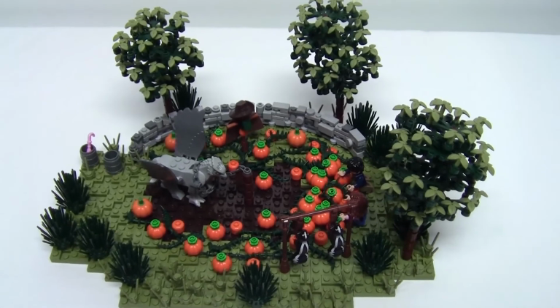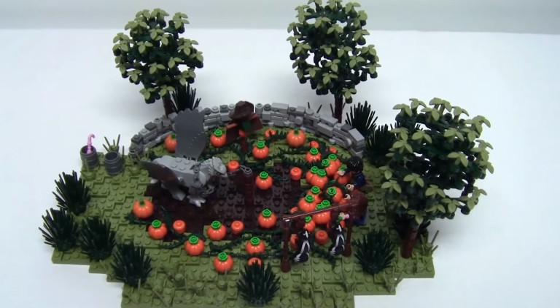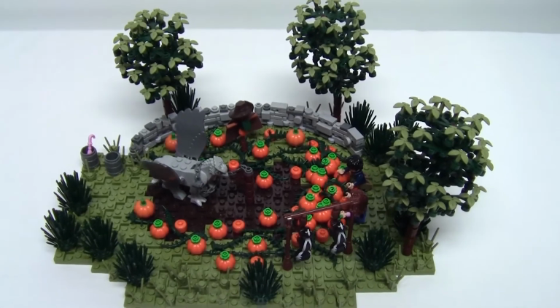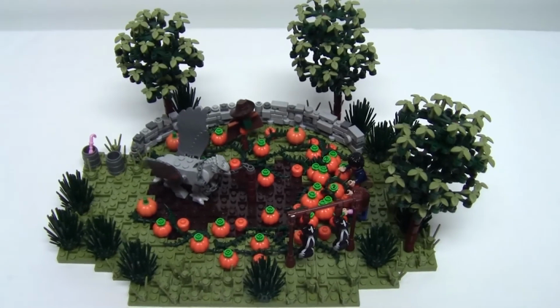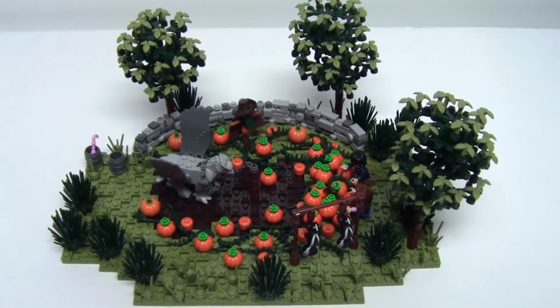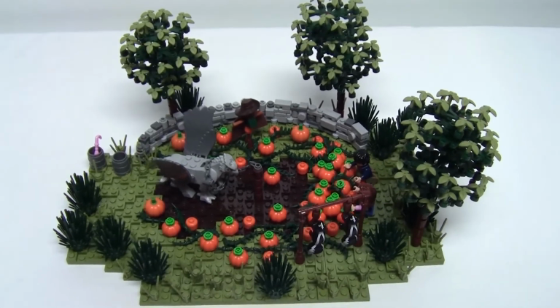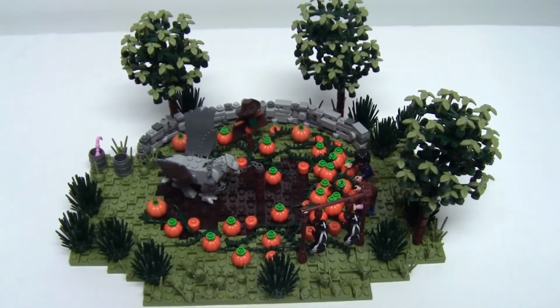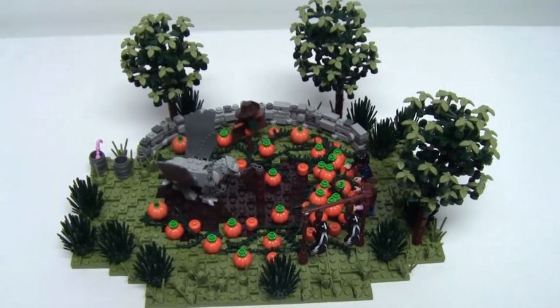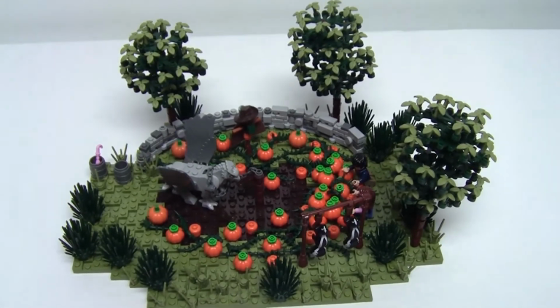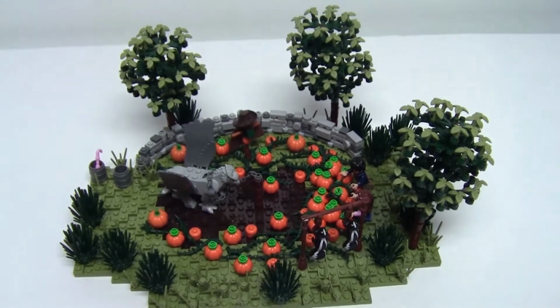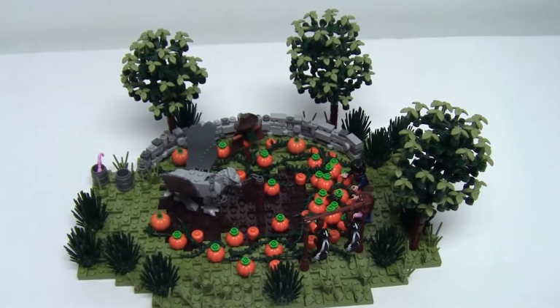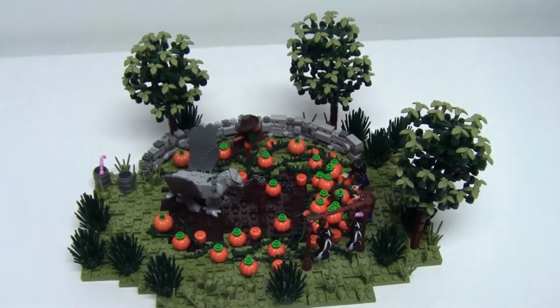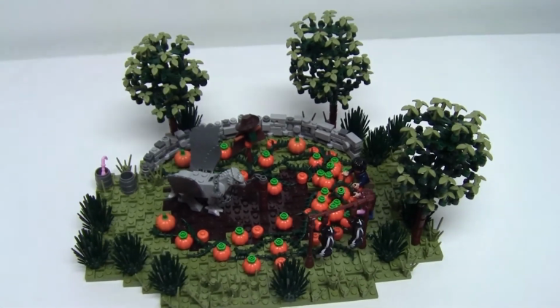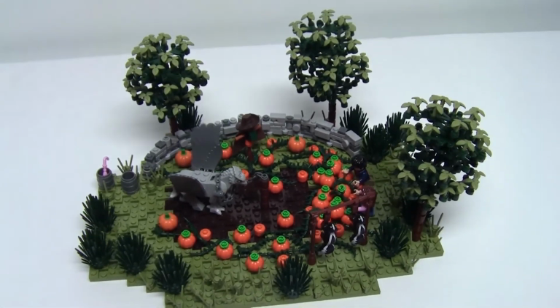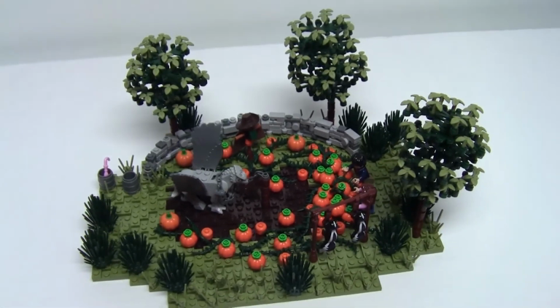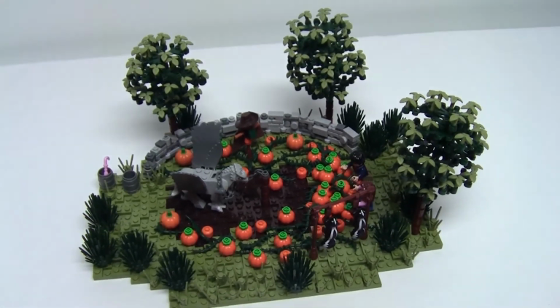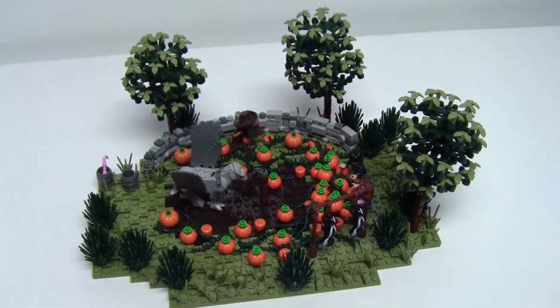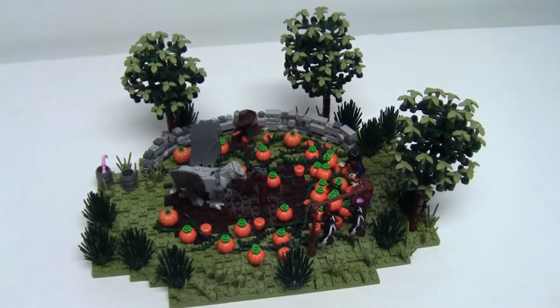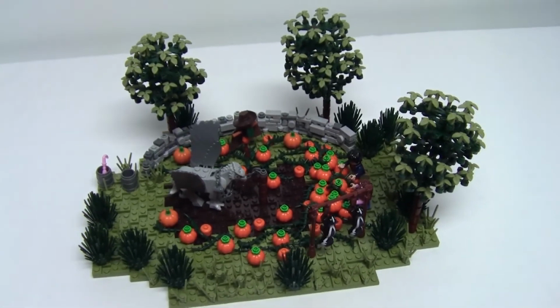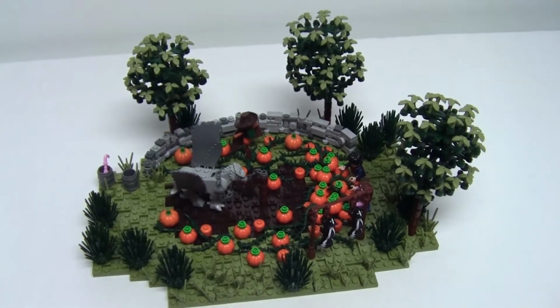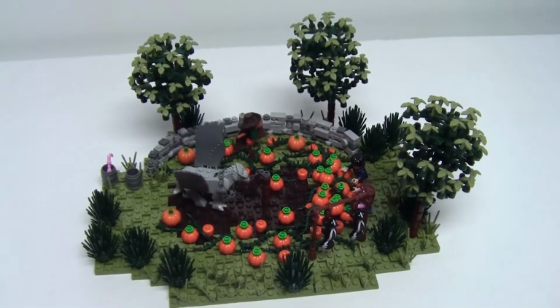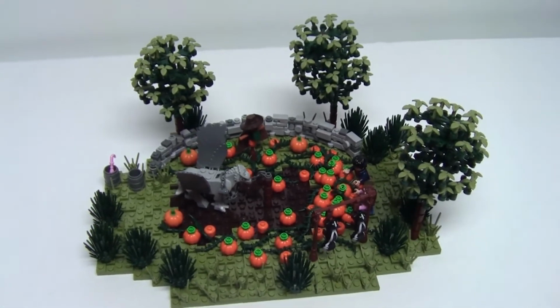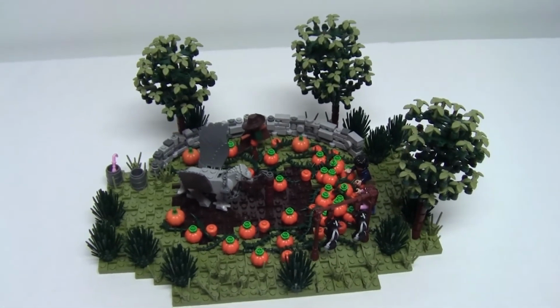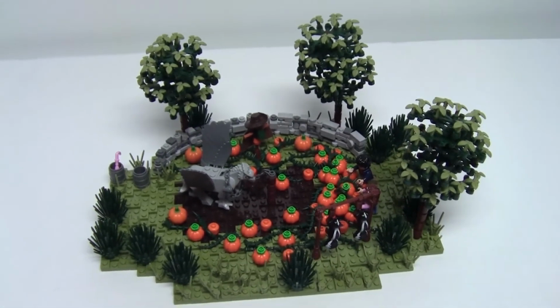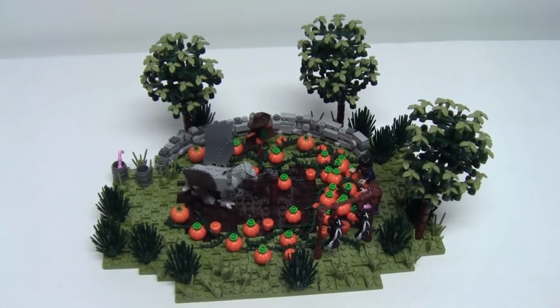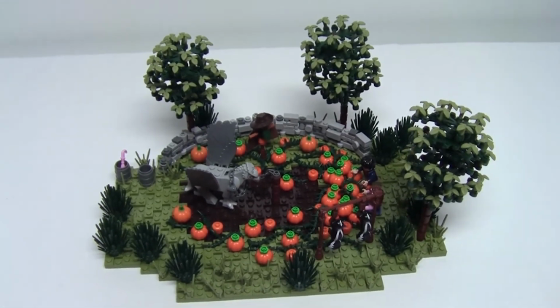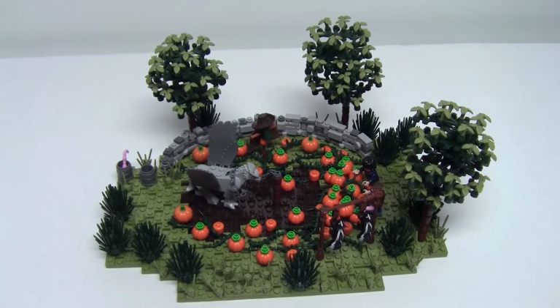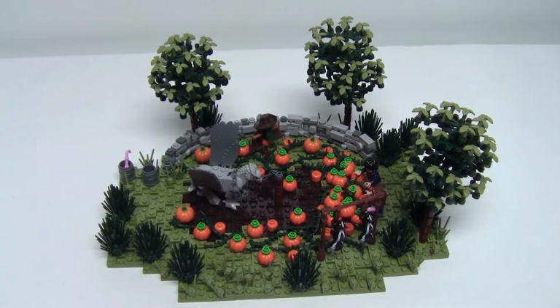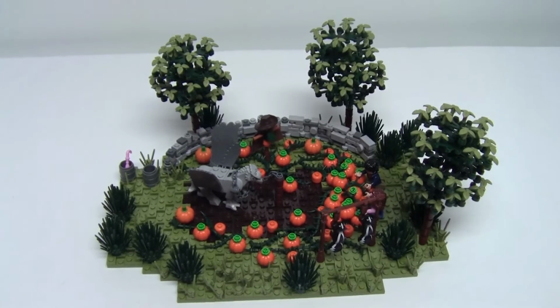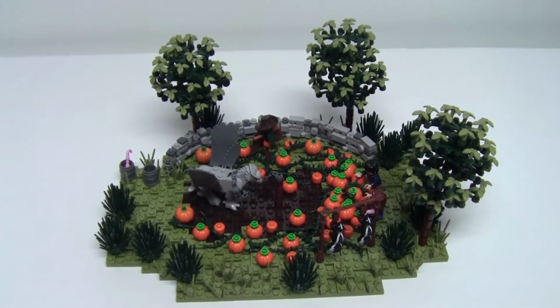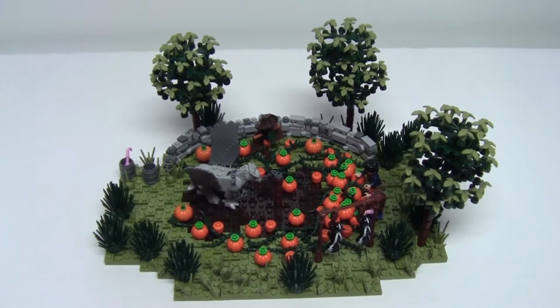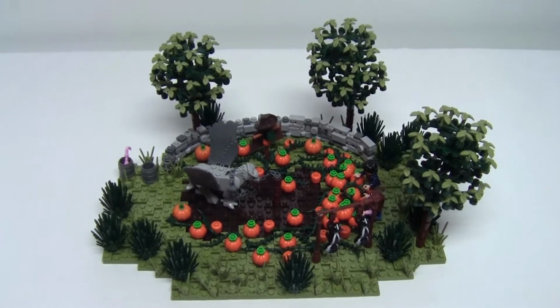Thanks again for checking out this video today, and until next time — keep on building!